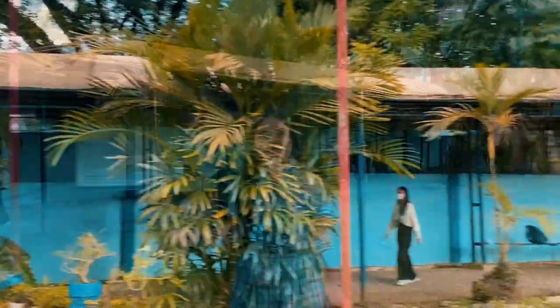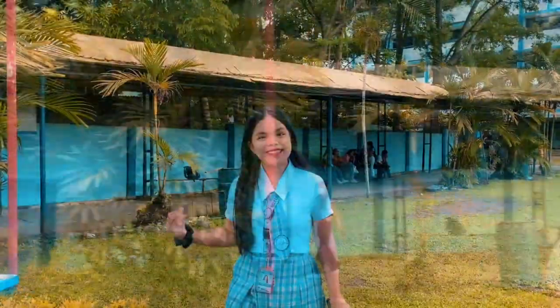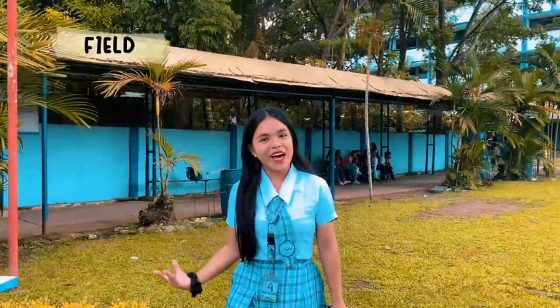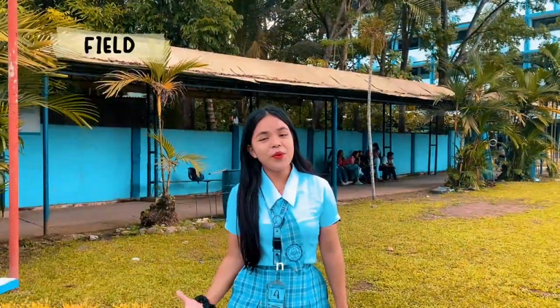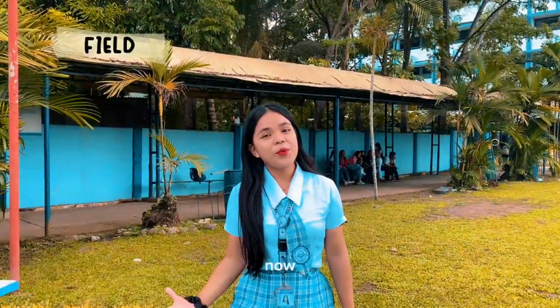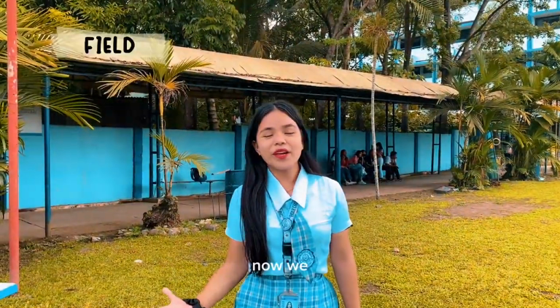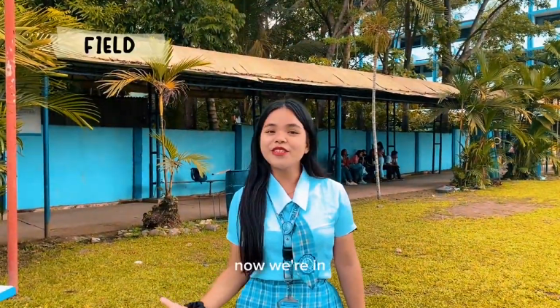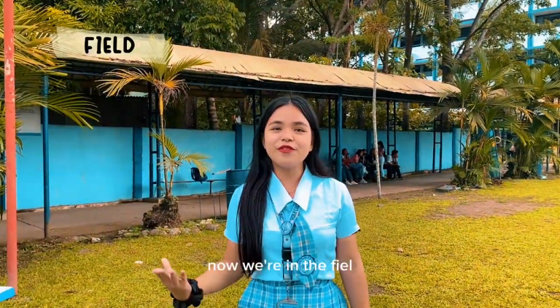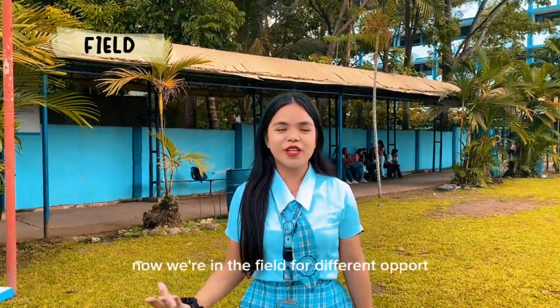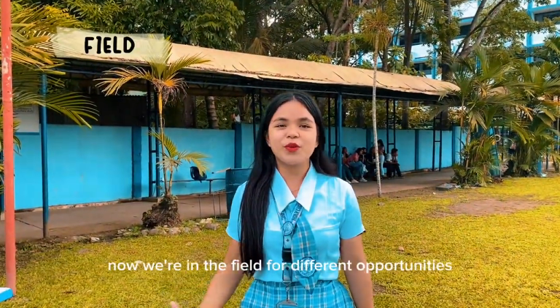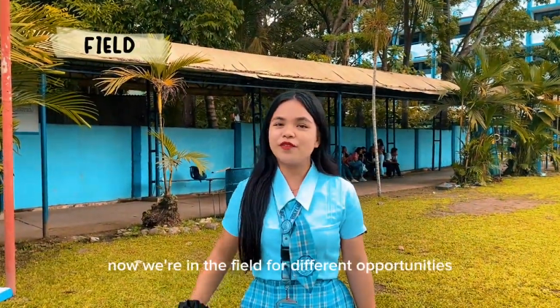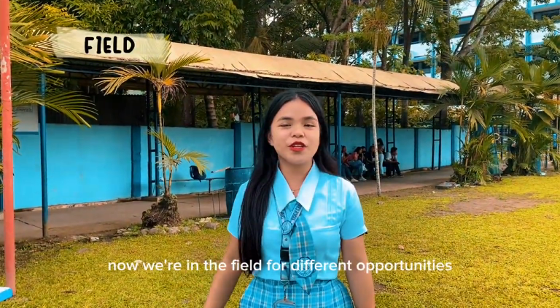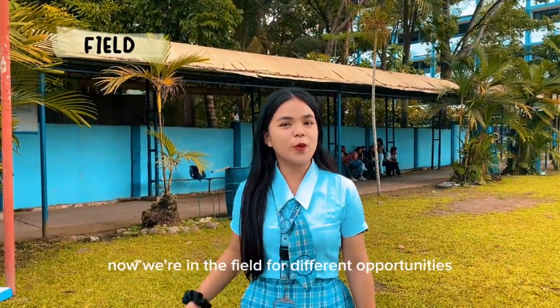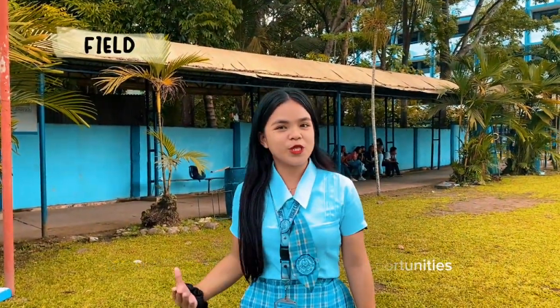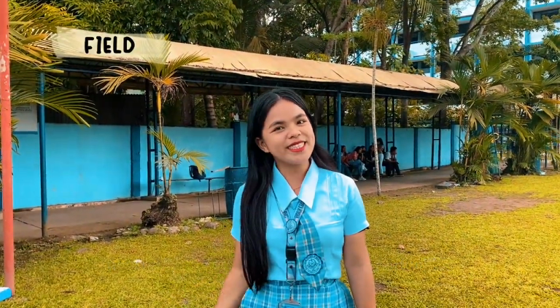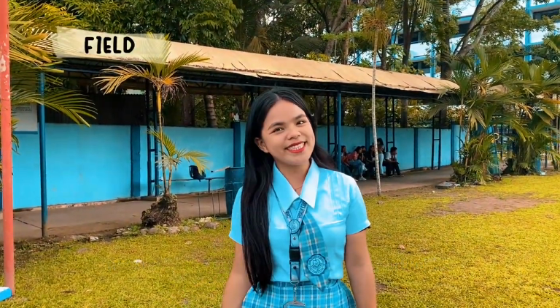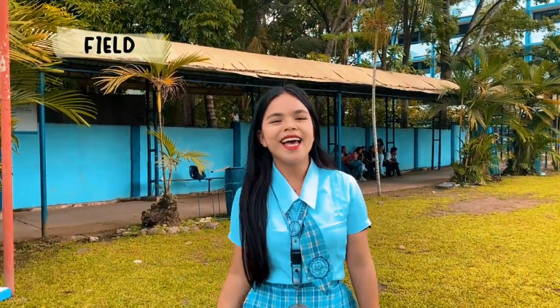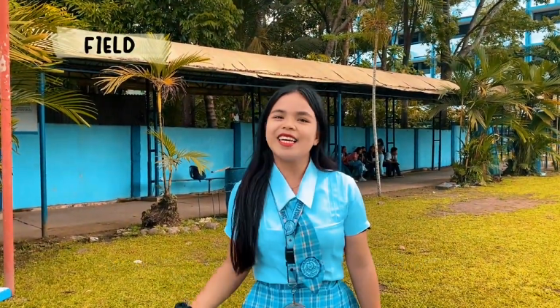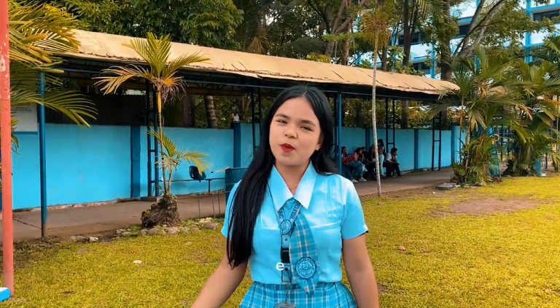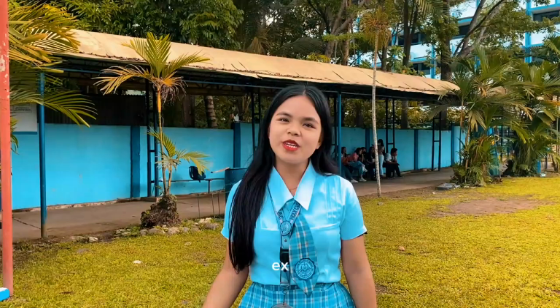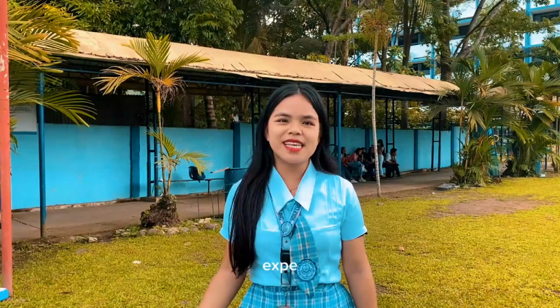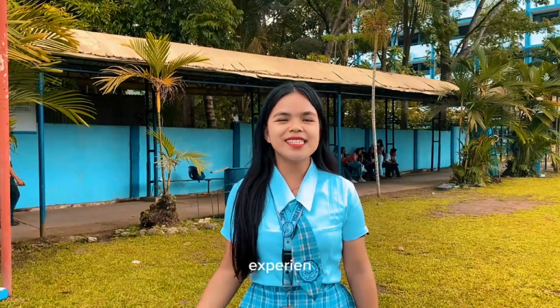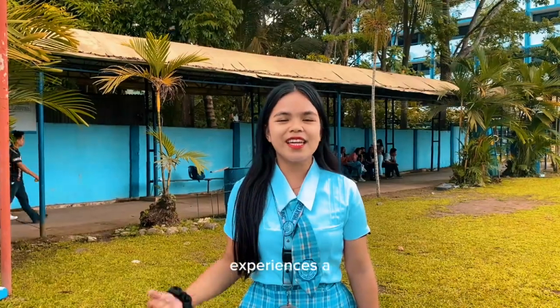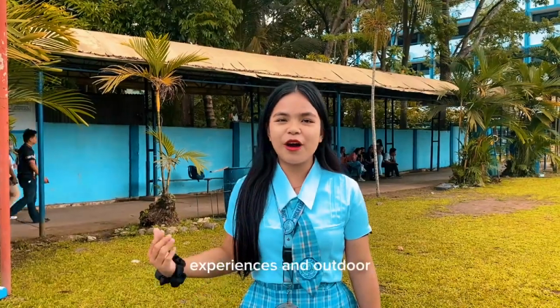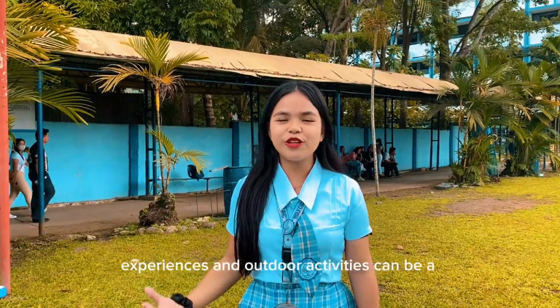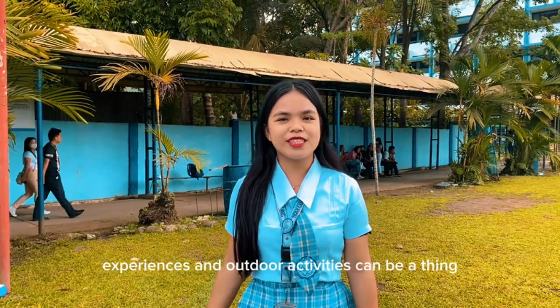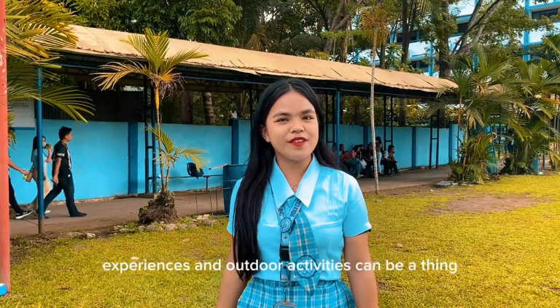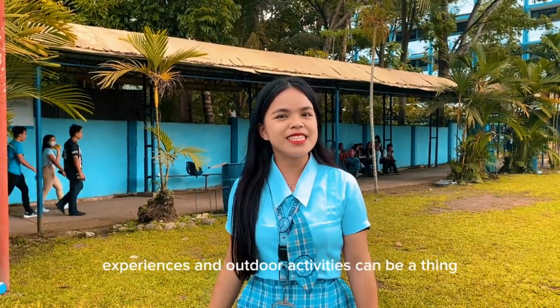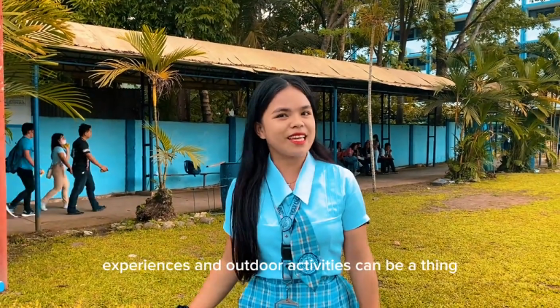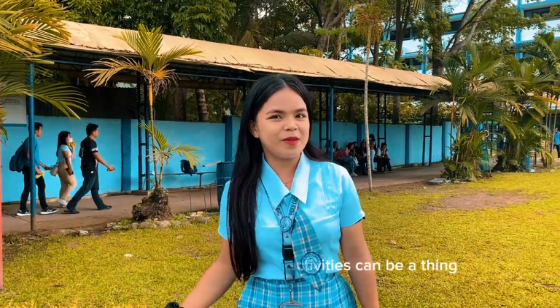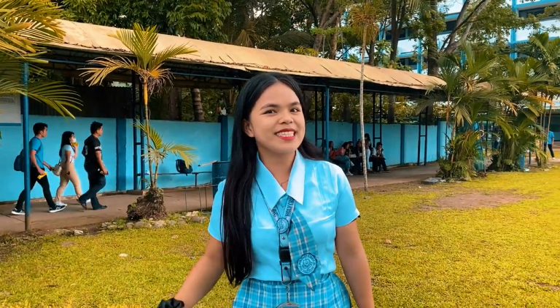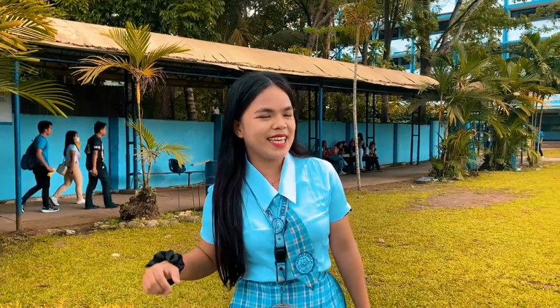Now we are in the field where different opportunities, experiences, and outdoor activities can be attained.